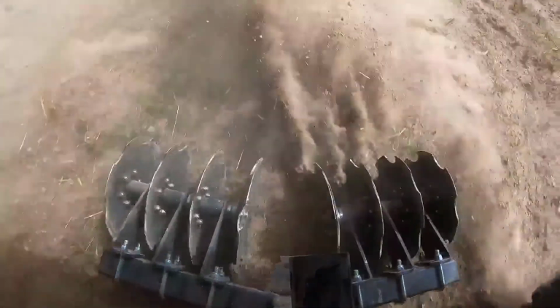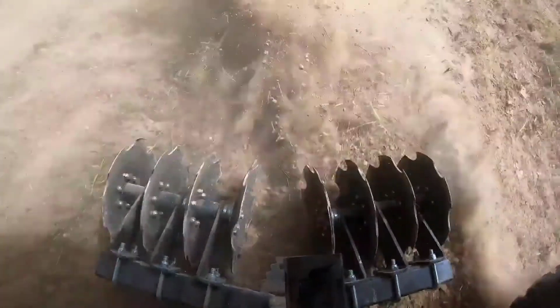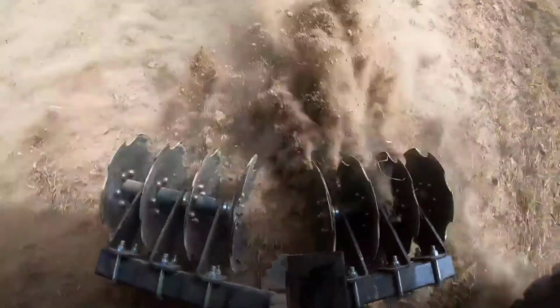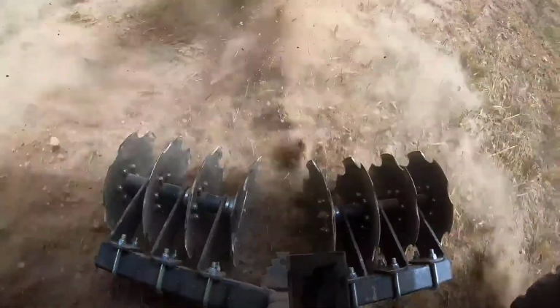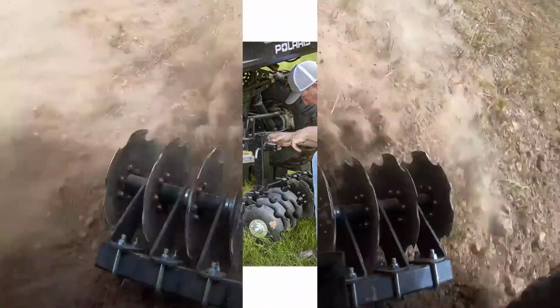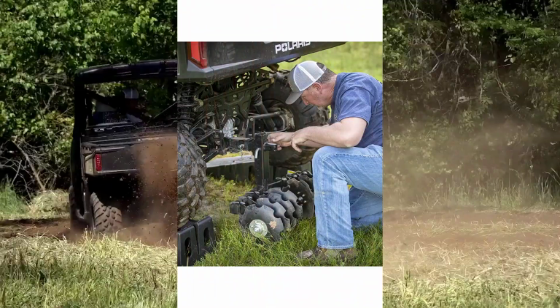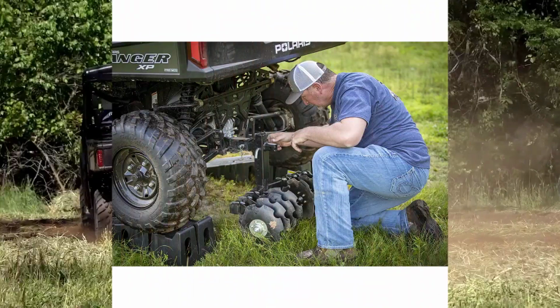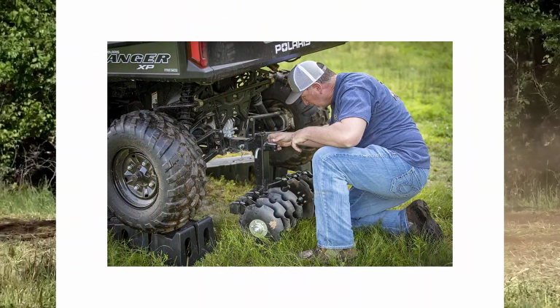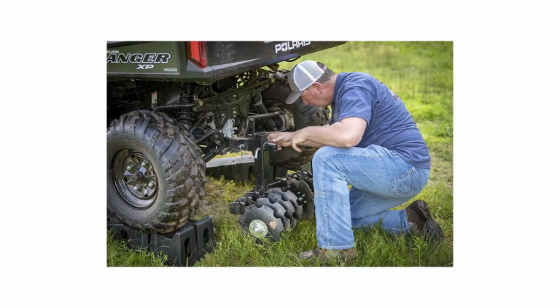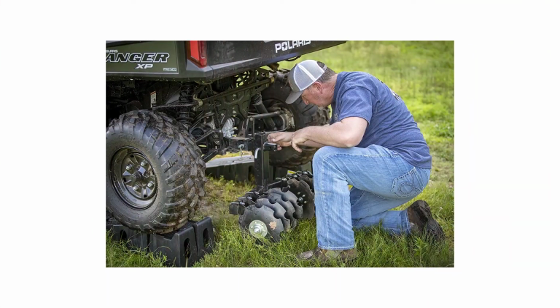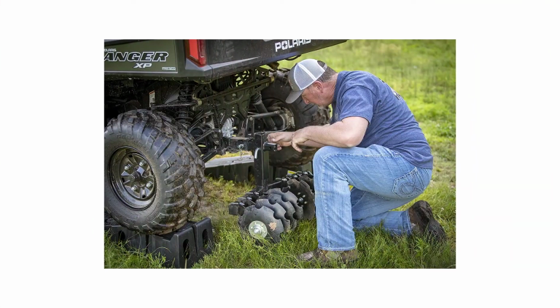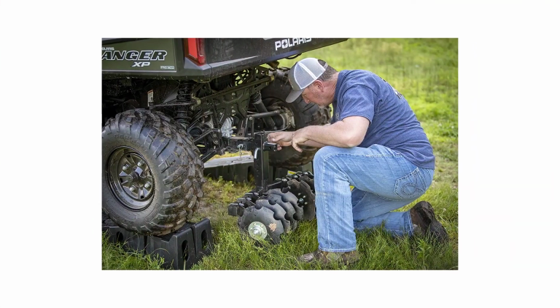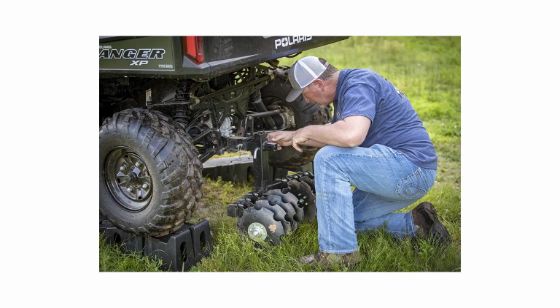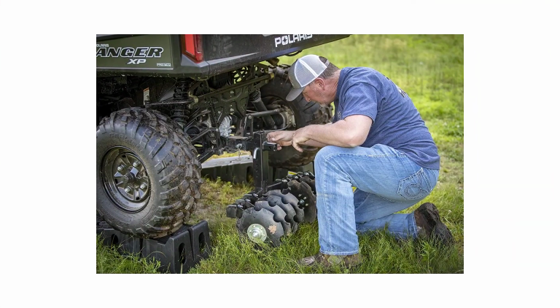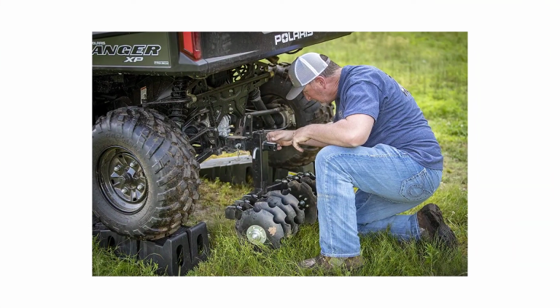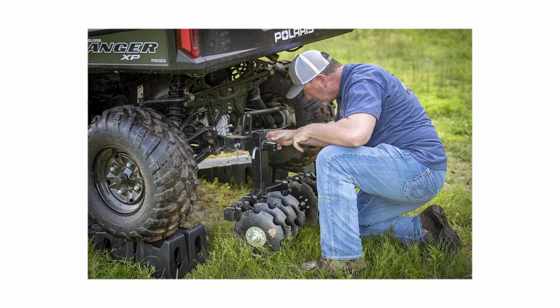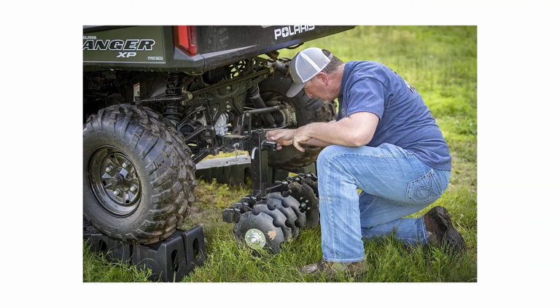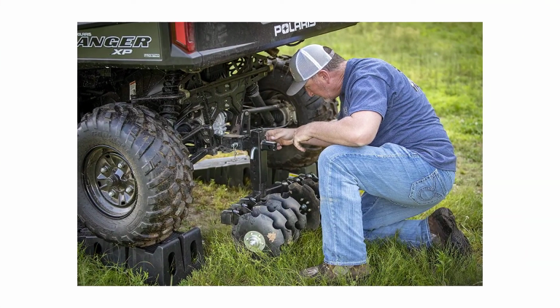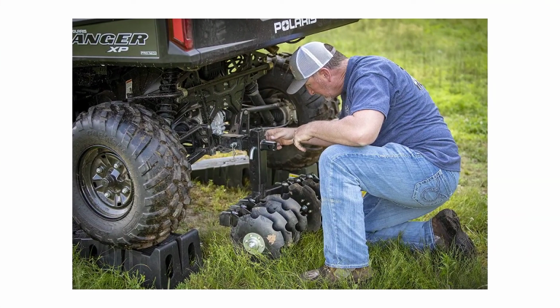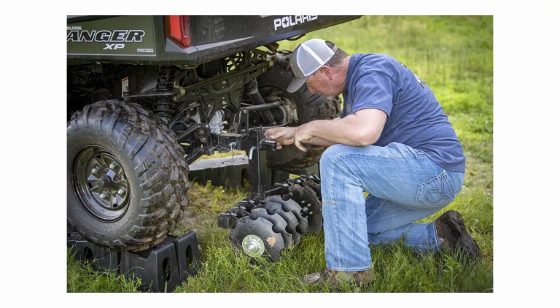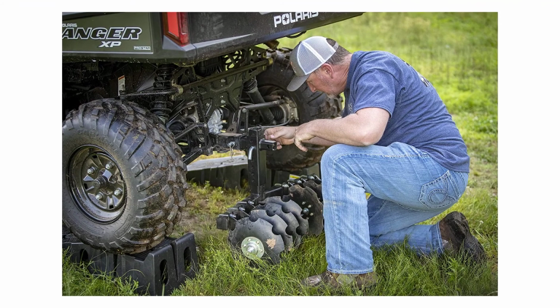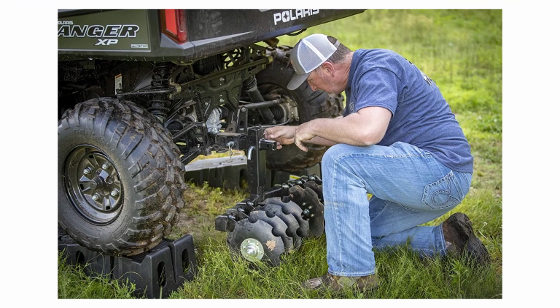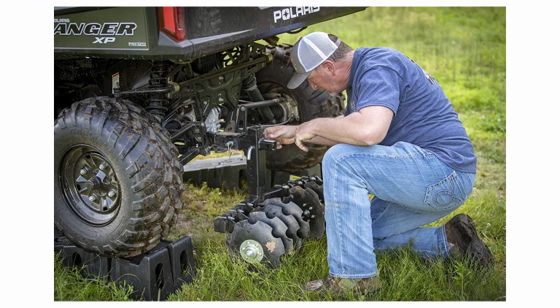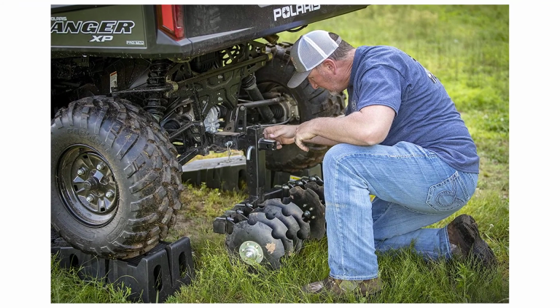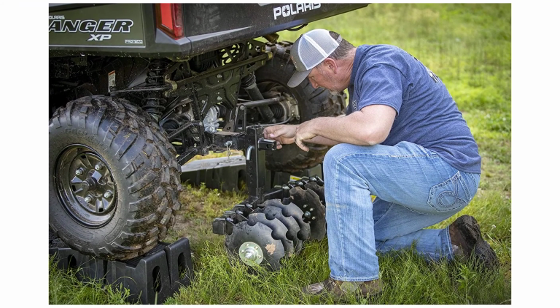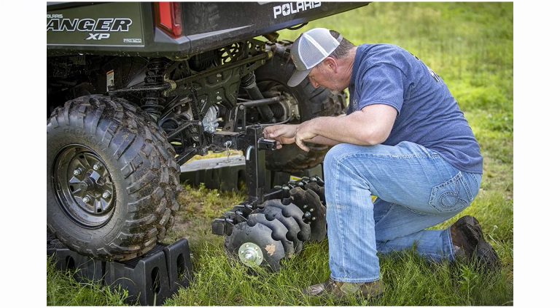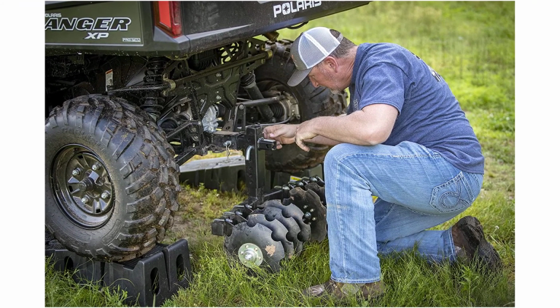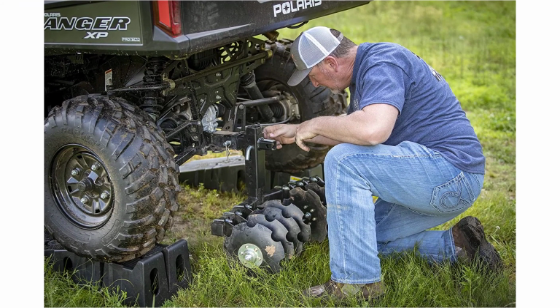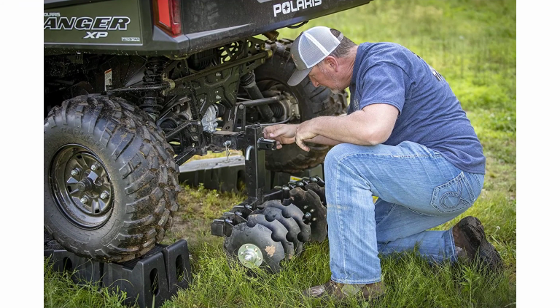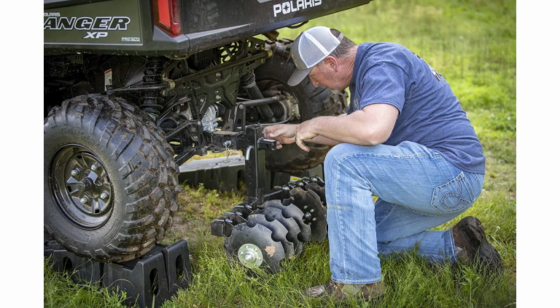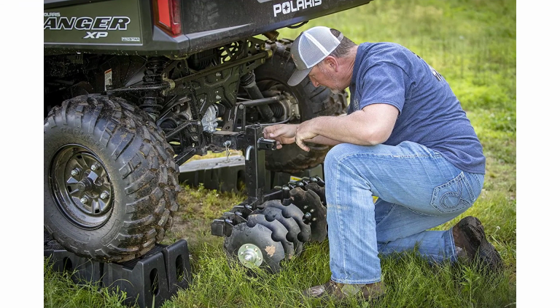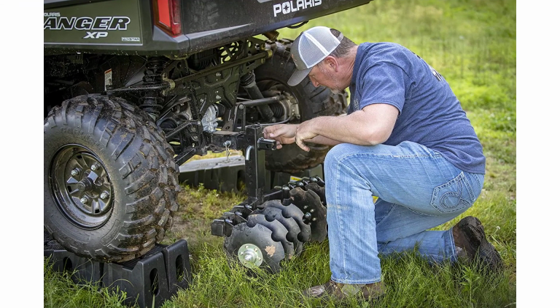Lock the disc plow in transport position for optimal lift range. Ideal for clearing, grading, leveling, and plowing on any food plot, lawn, or landscaping project site.